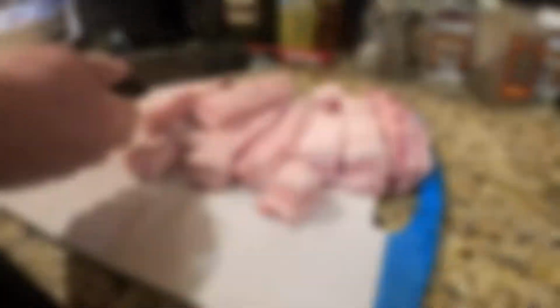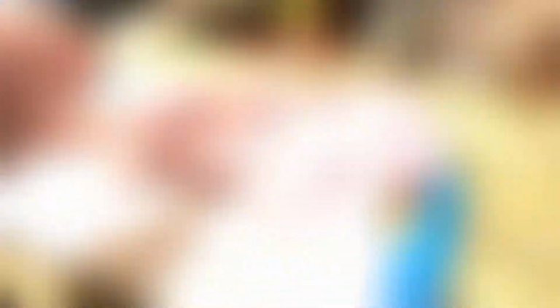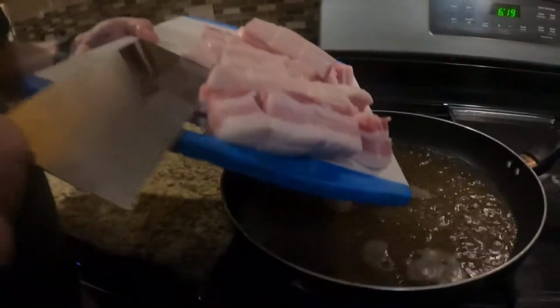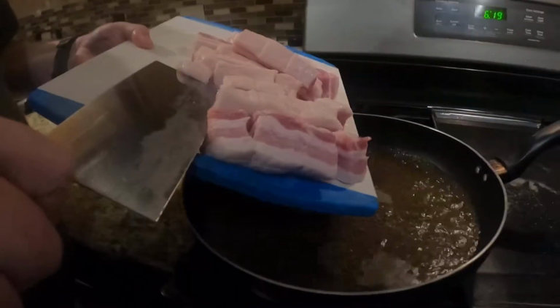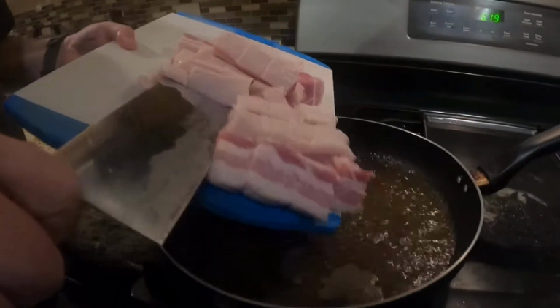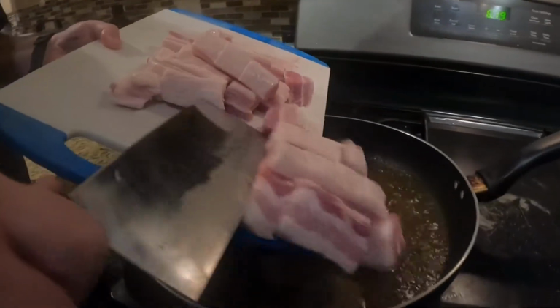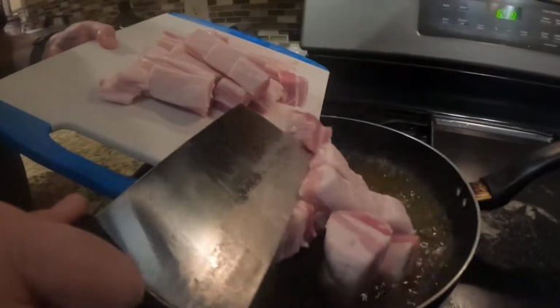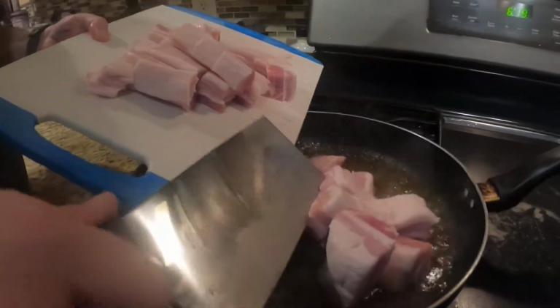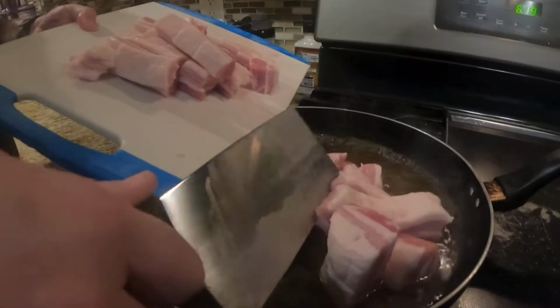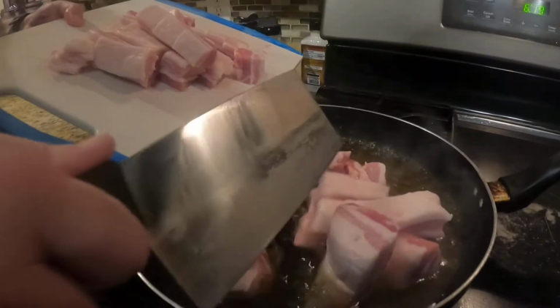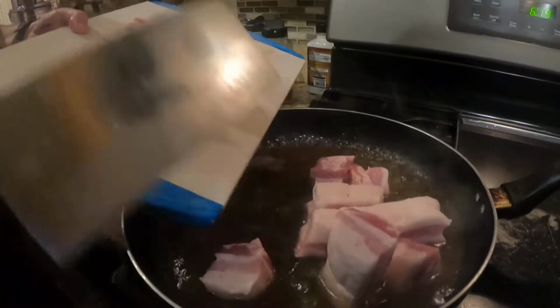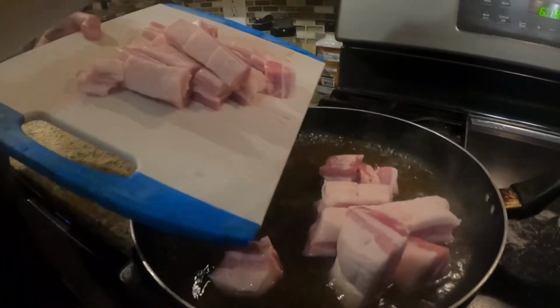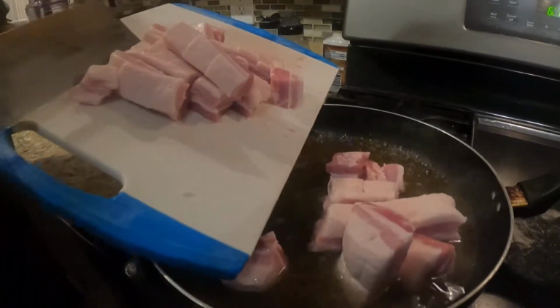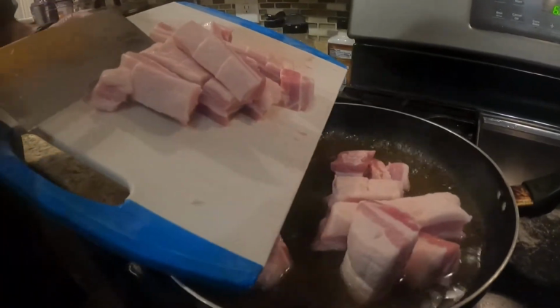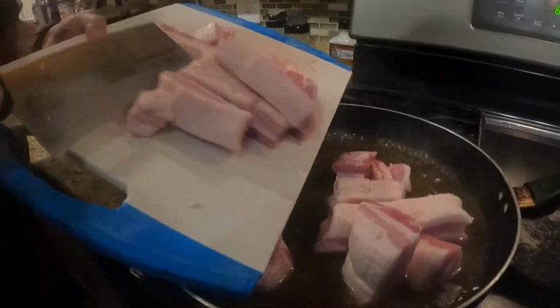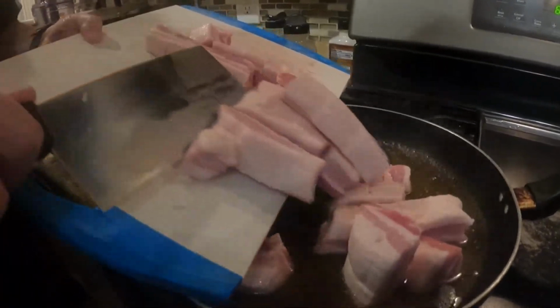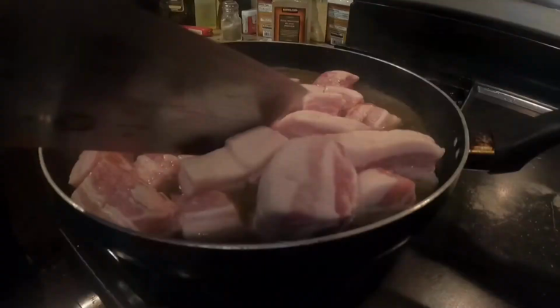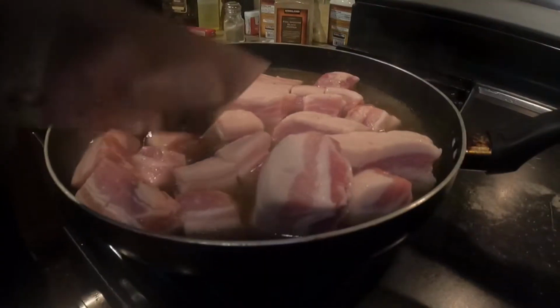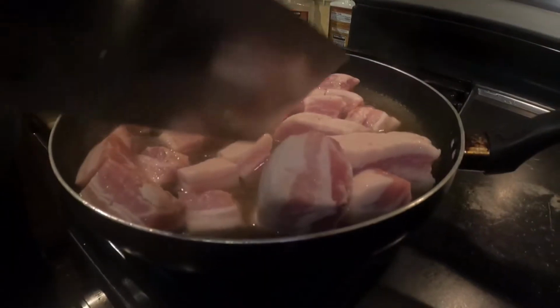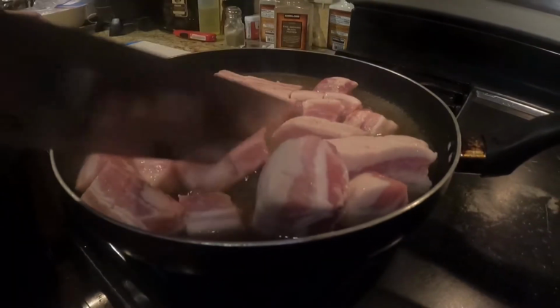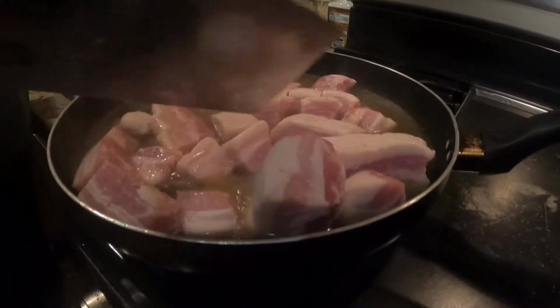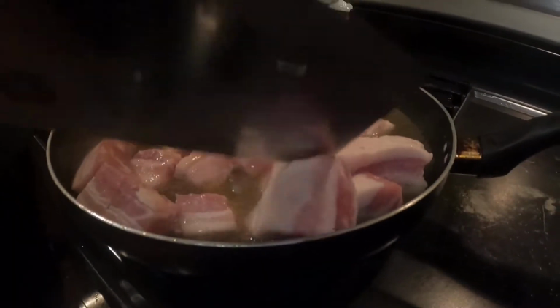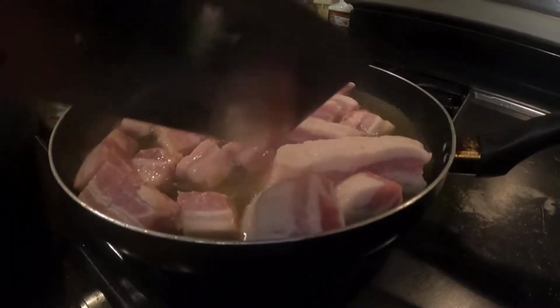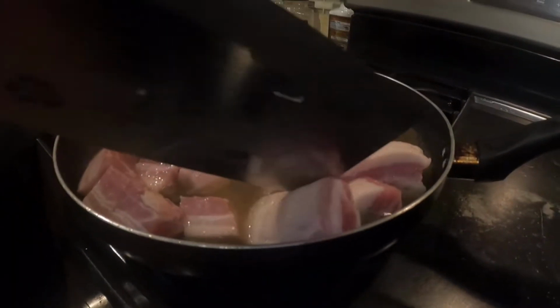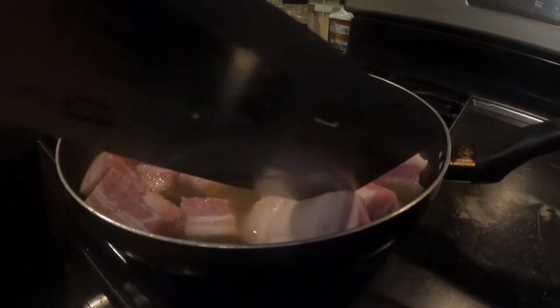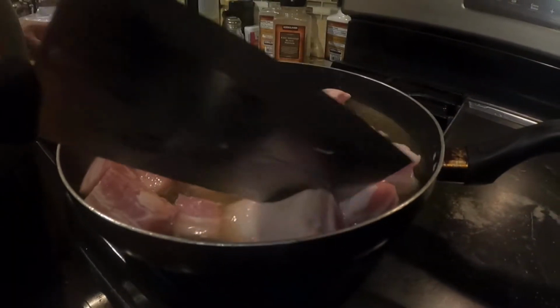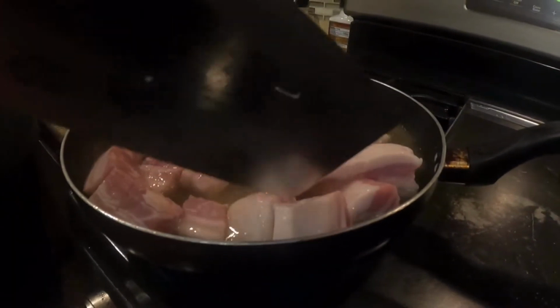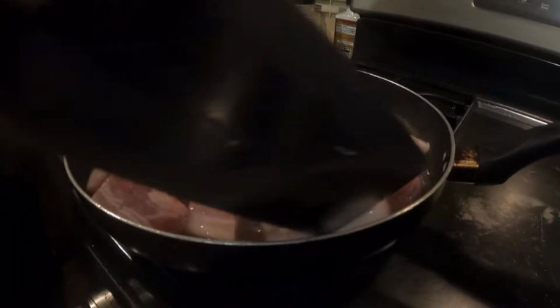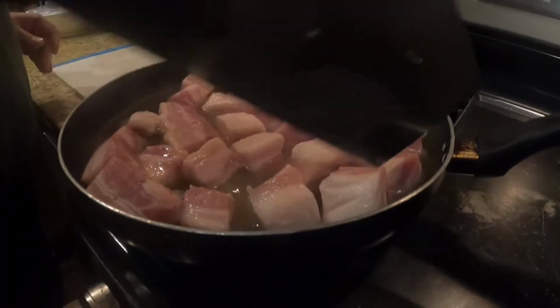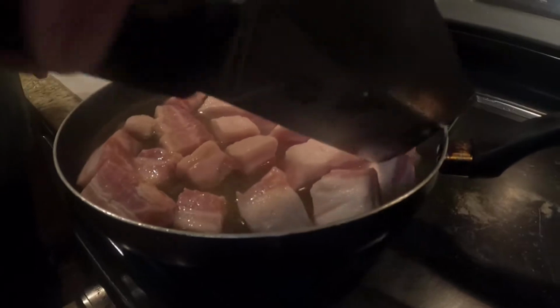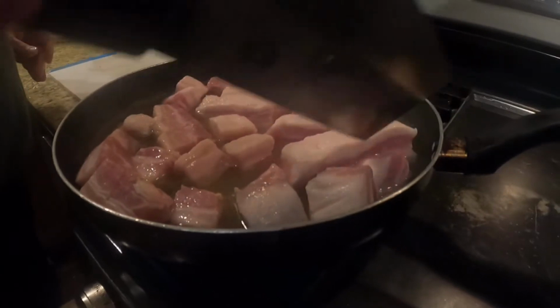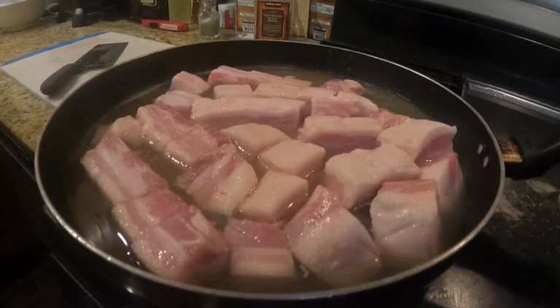Now we're going to put this pork belly into the boiling water. What I call them is lardons.